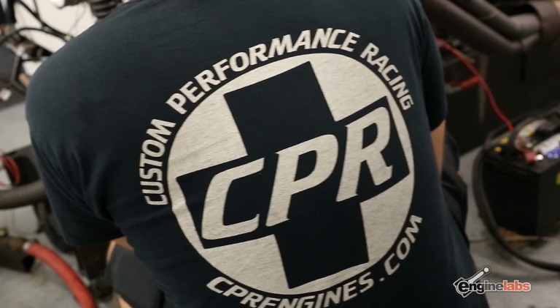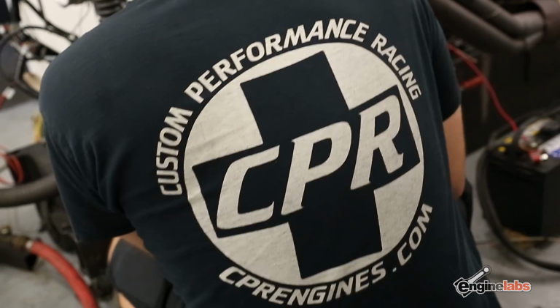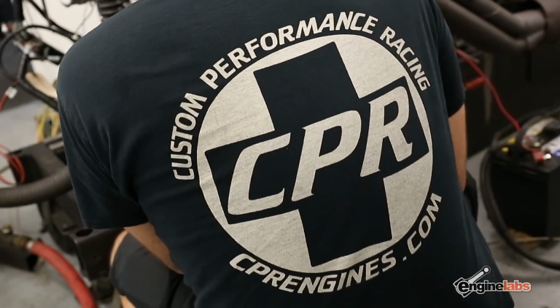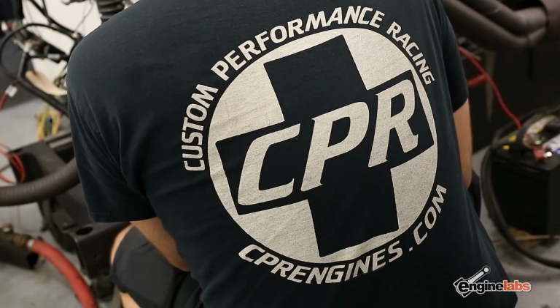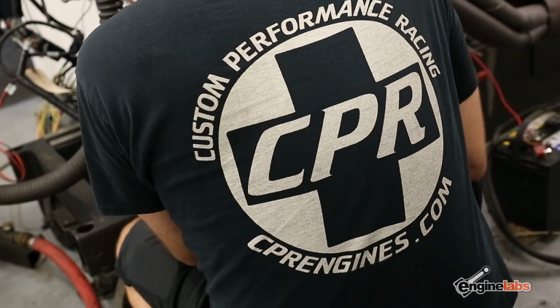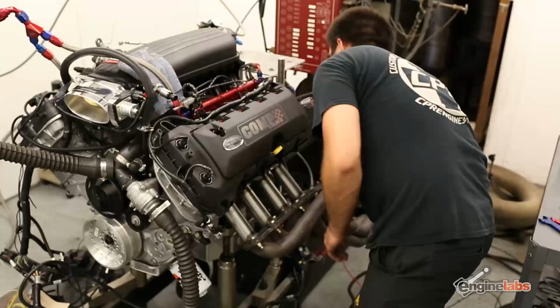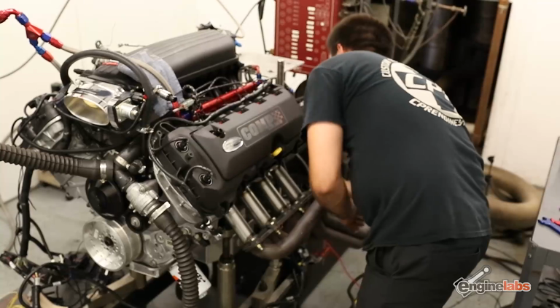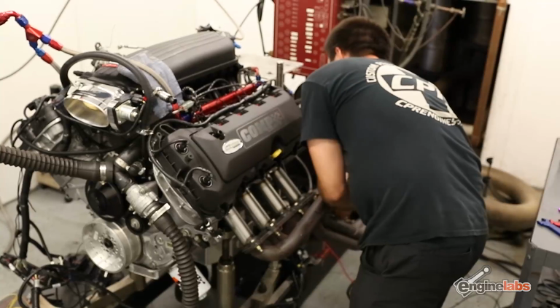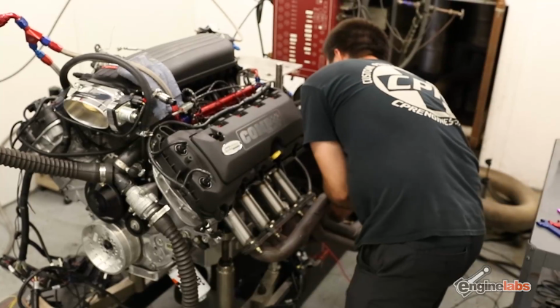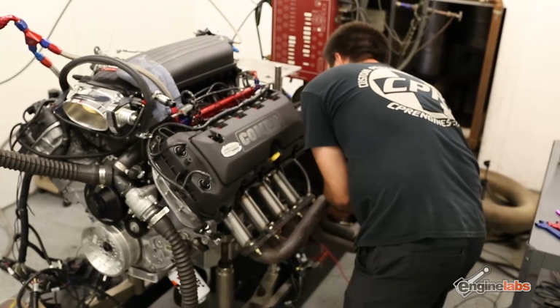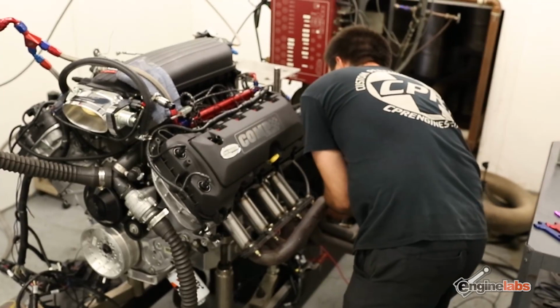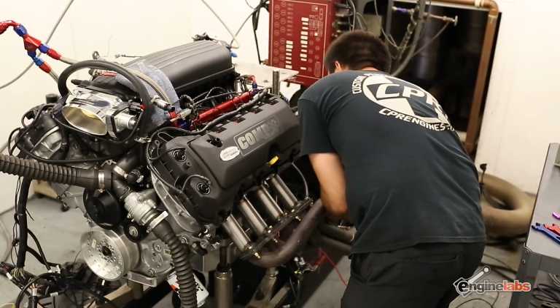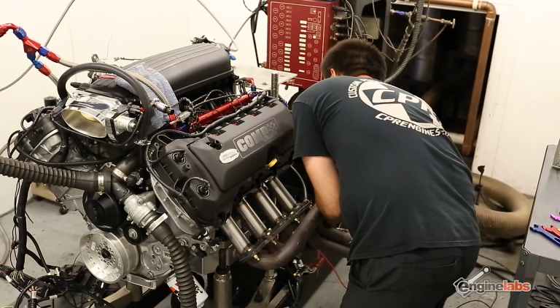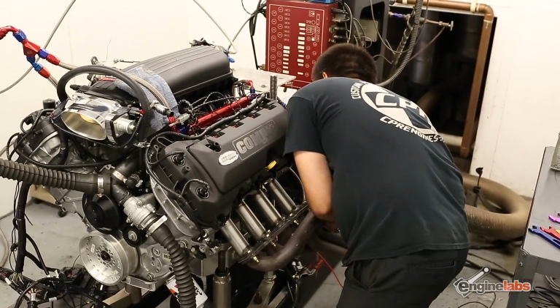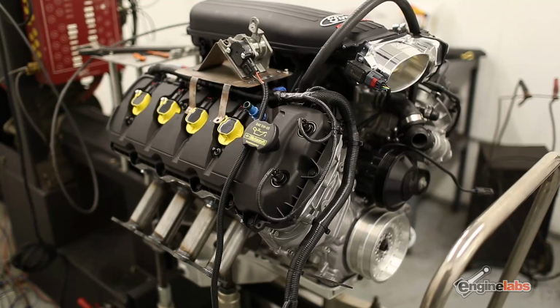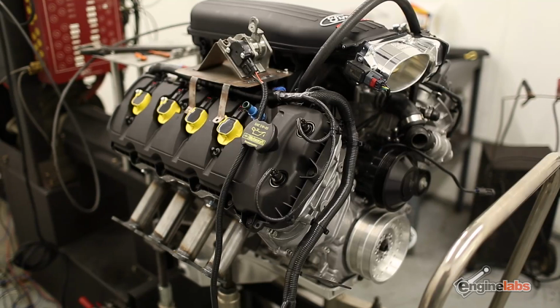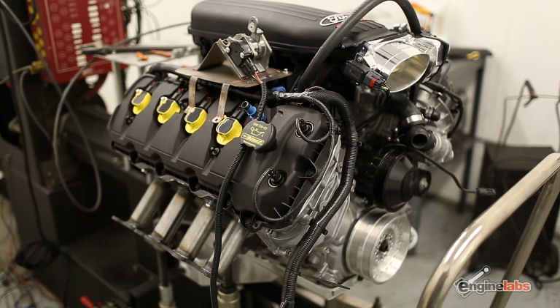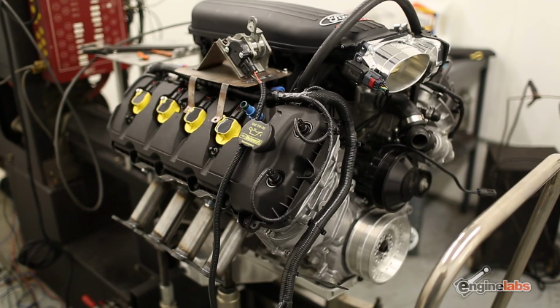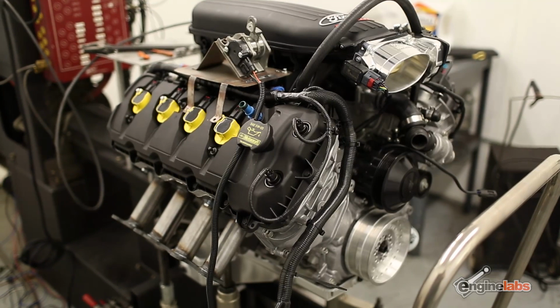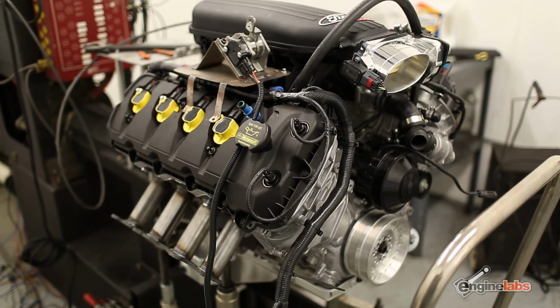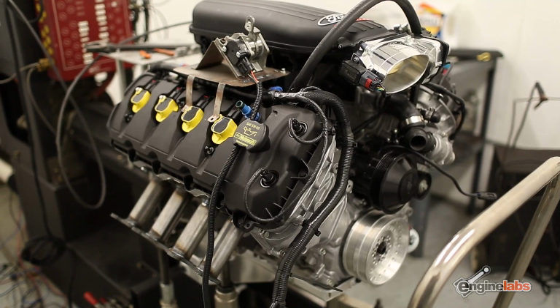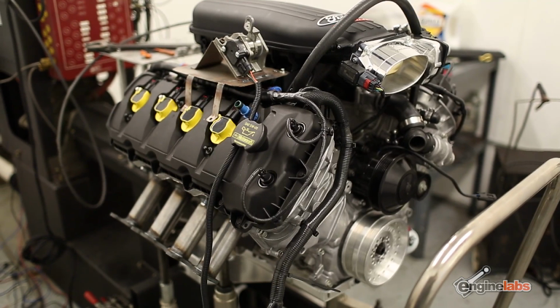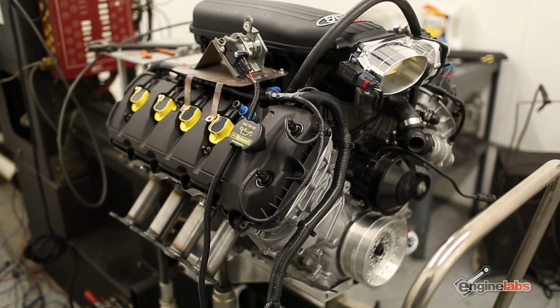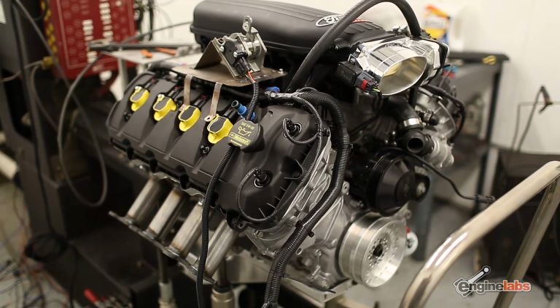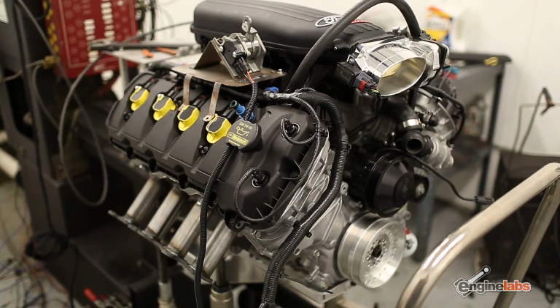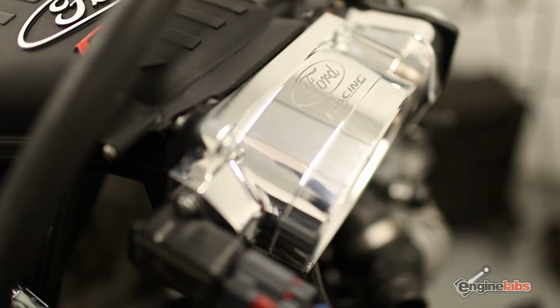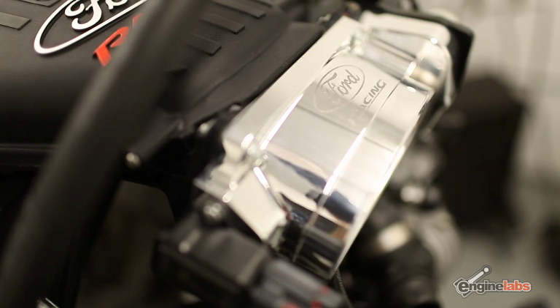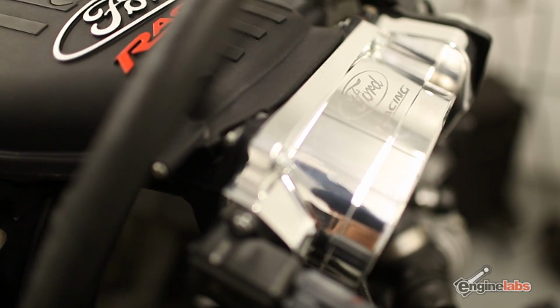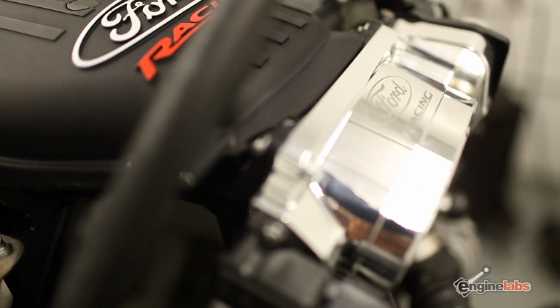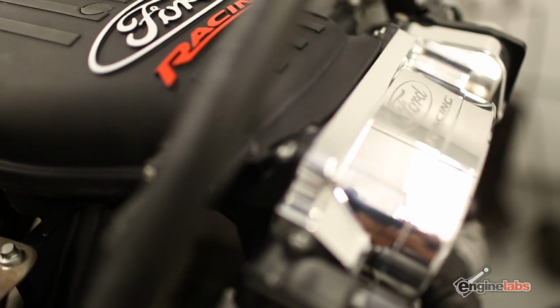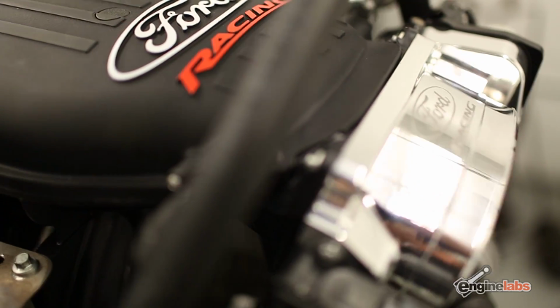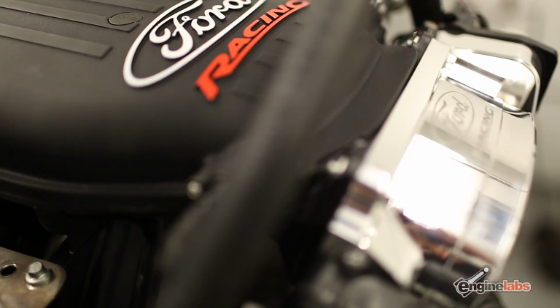Once LNR buttoned up the engine, we shipped the motor over to CPR Engines and used their engine dyno to see what kind of power we could get out of this.